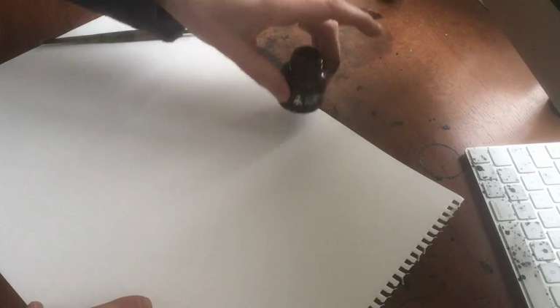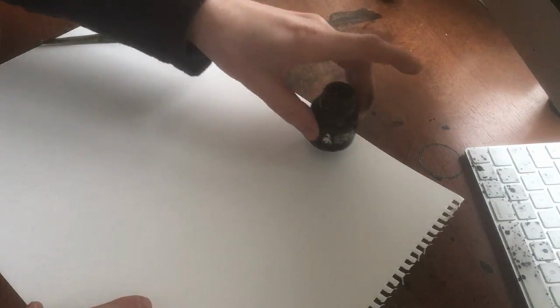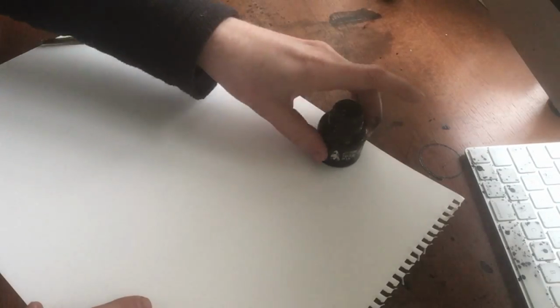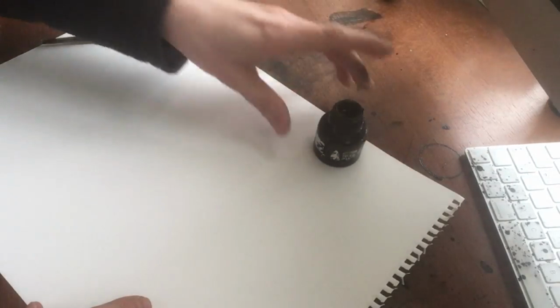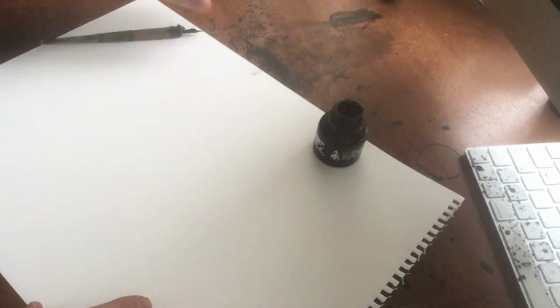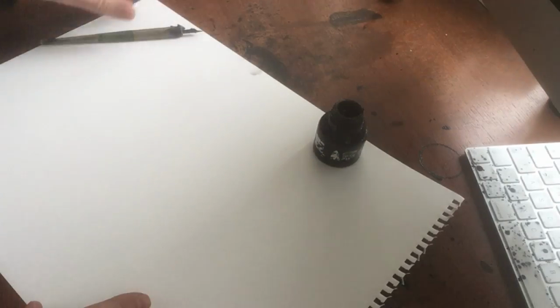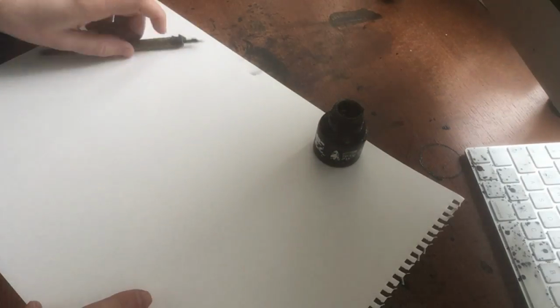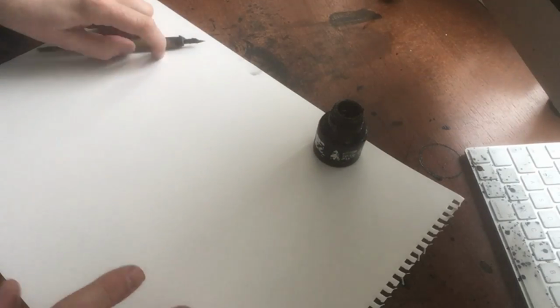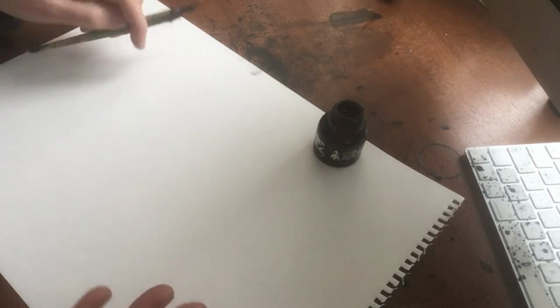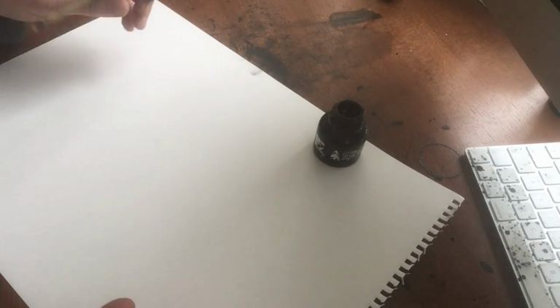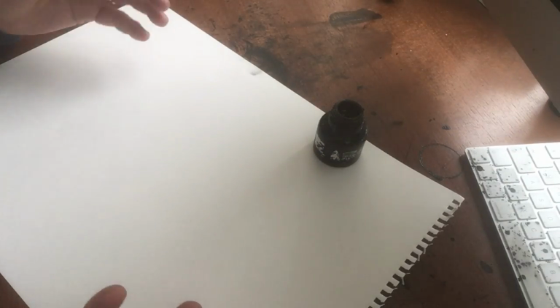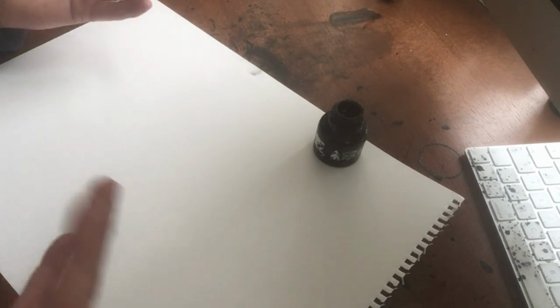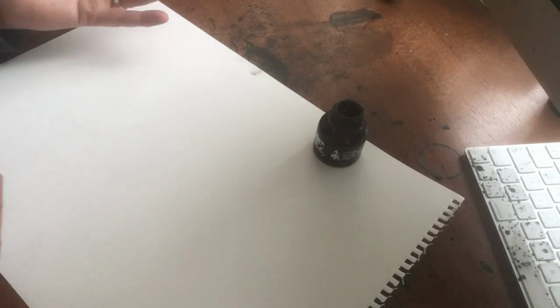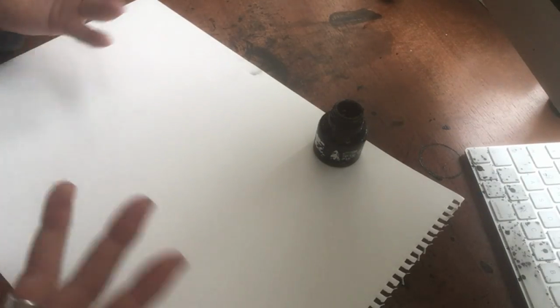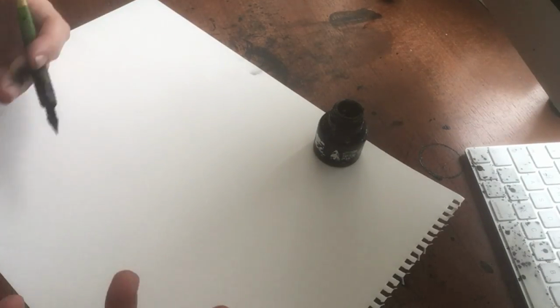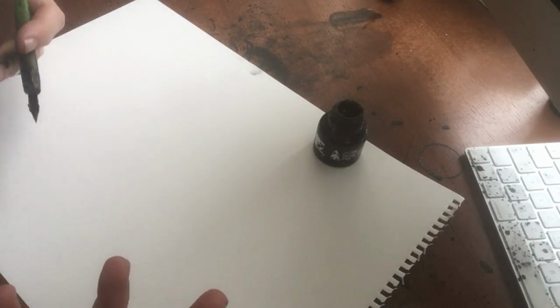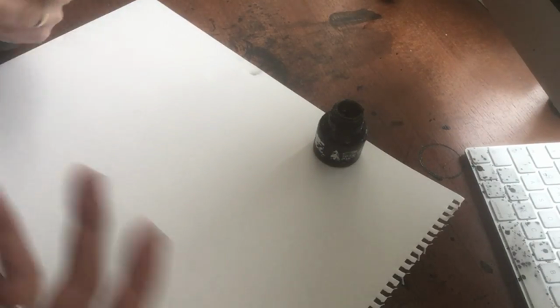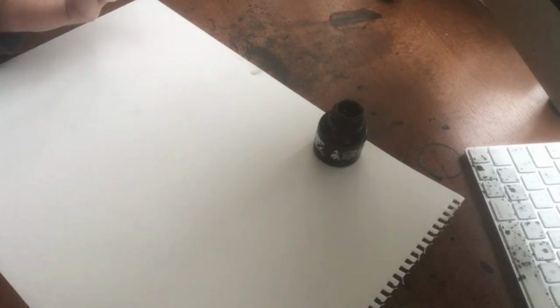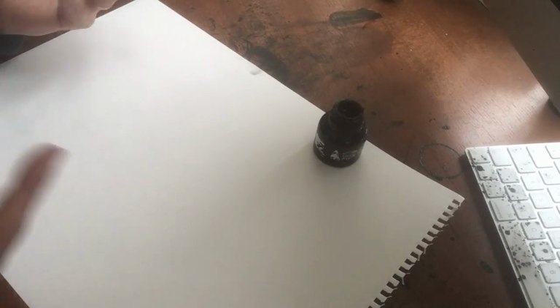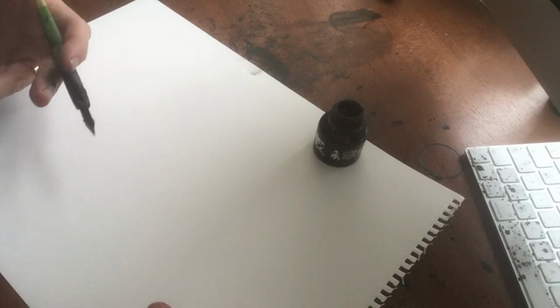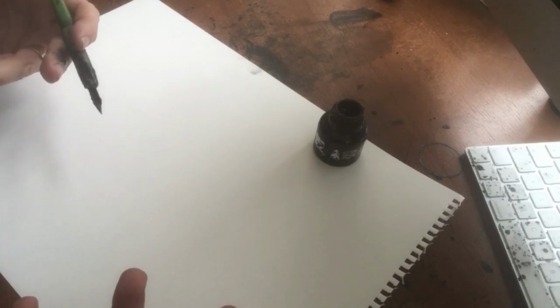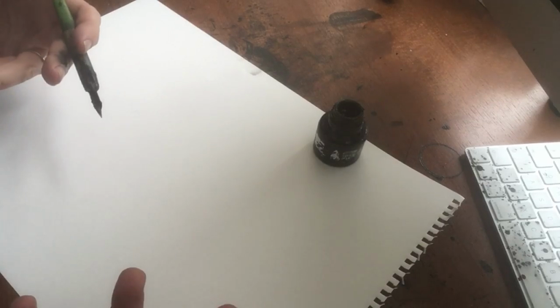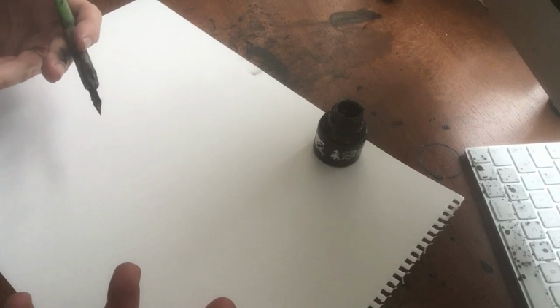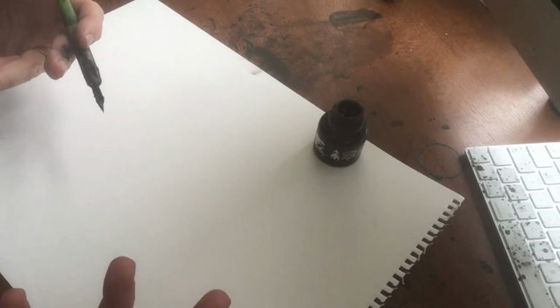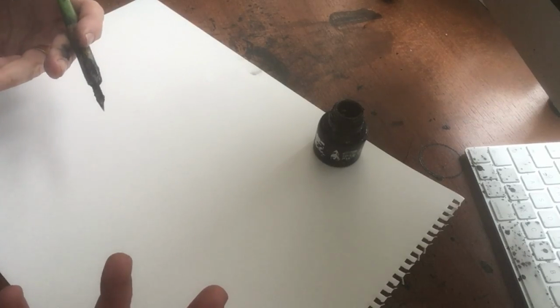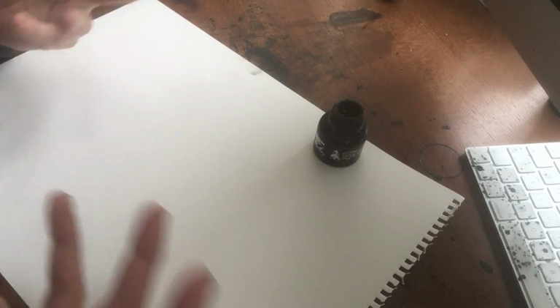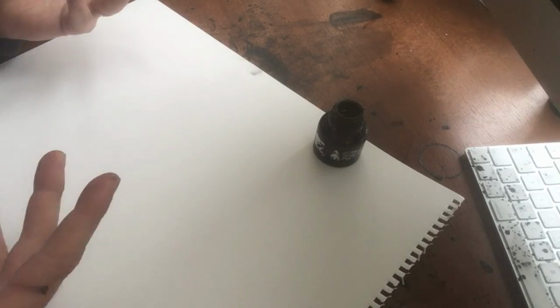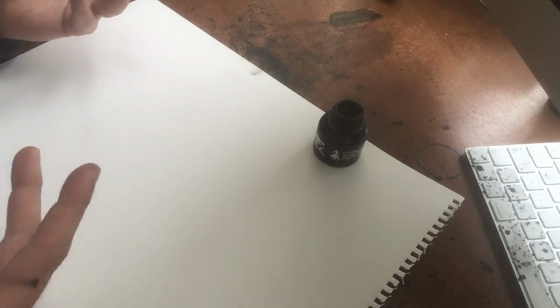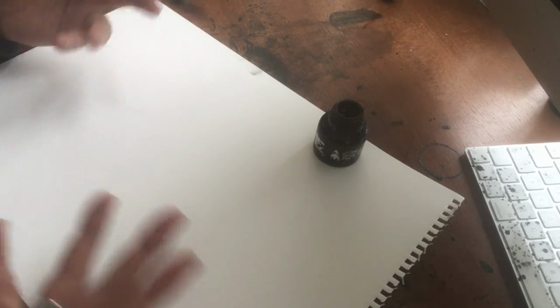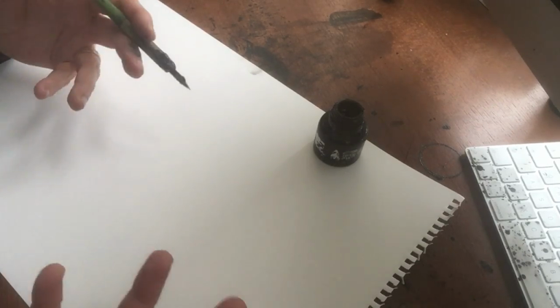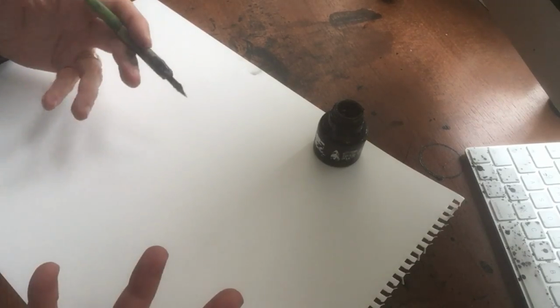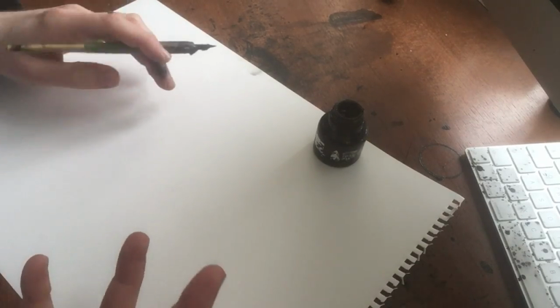Maybe put newspaper down if you're going to use paint or something, because I've not done that — look at the state of it. Right, here we go. Some ink — that's what I draw. You could use a pencil, pen, crayons, paint, anything you like. Mark making. It's about having fun.